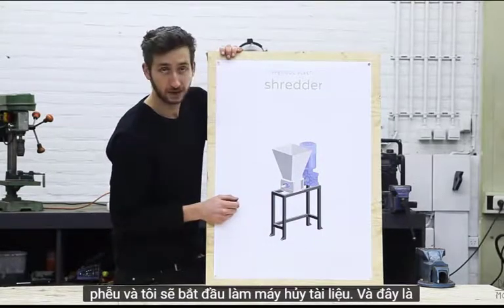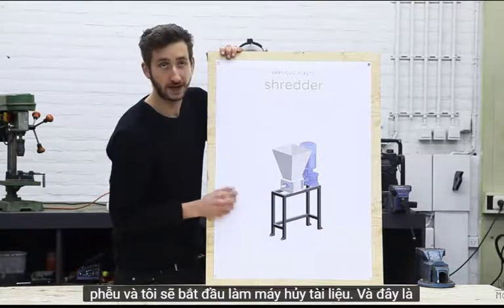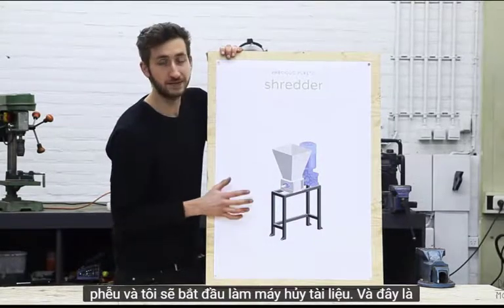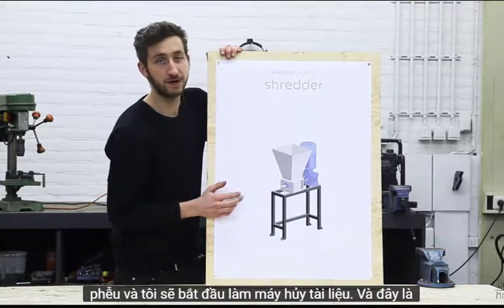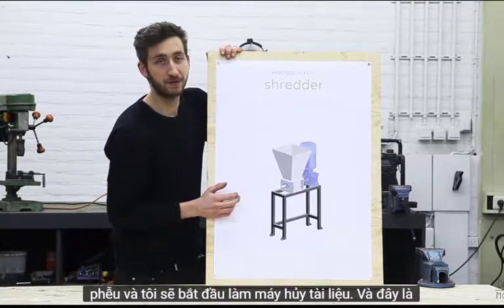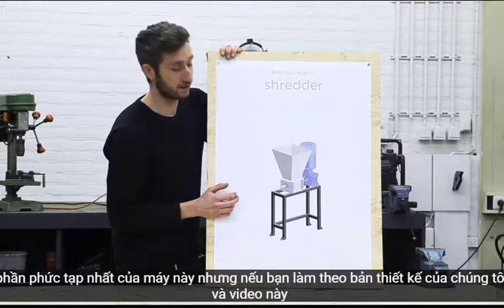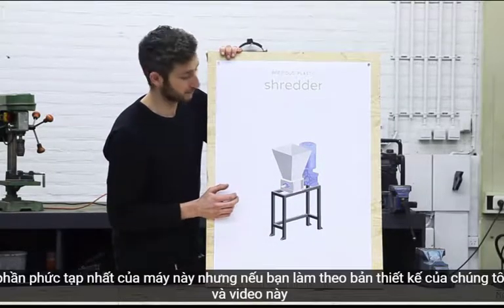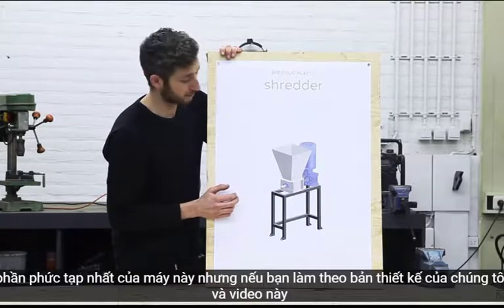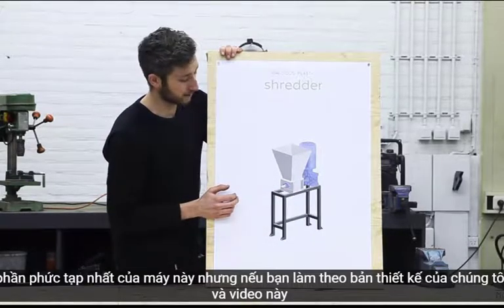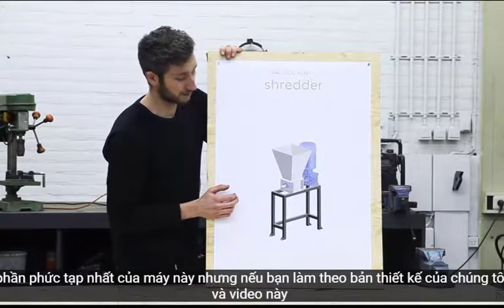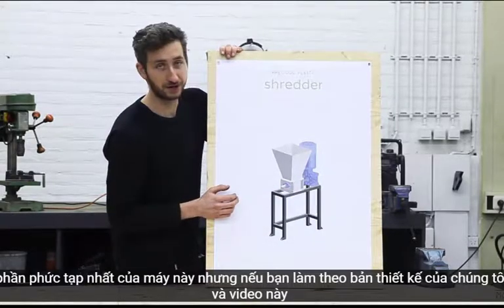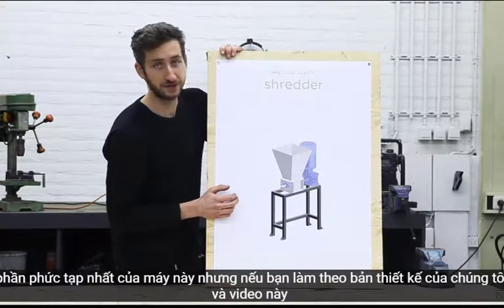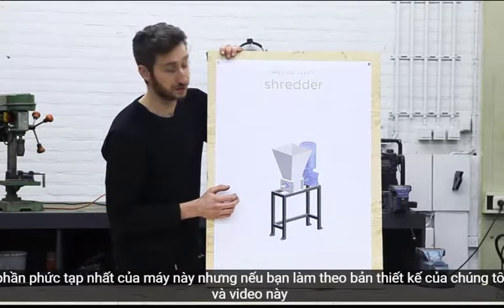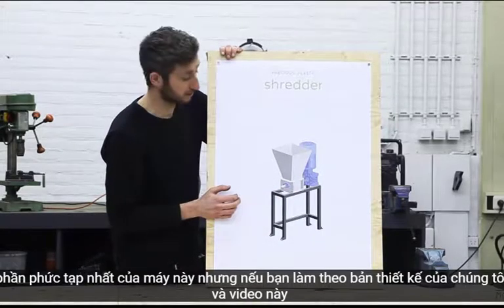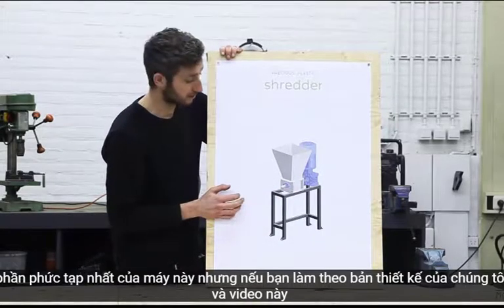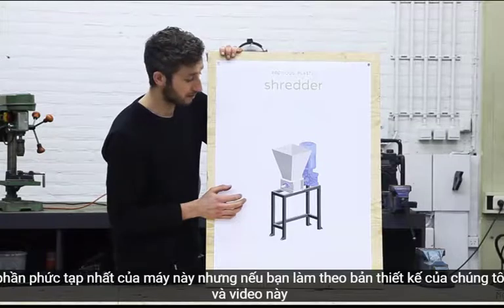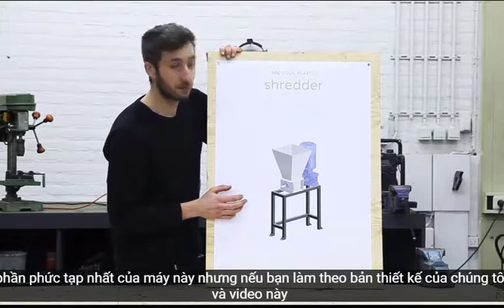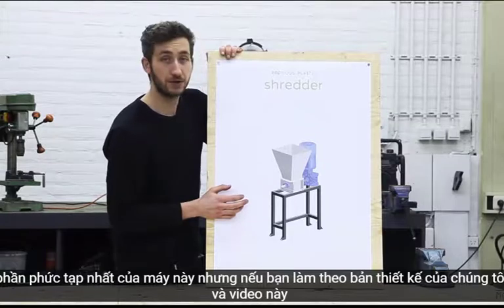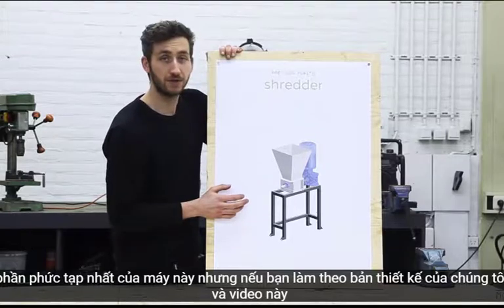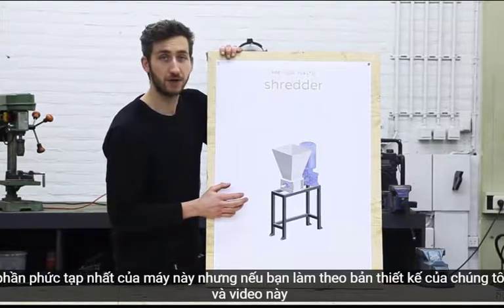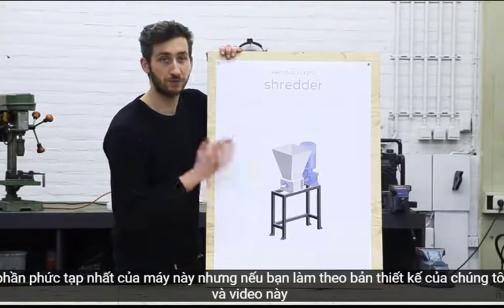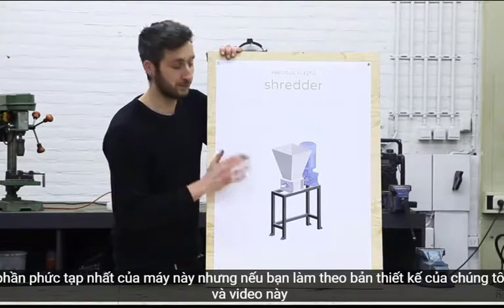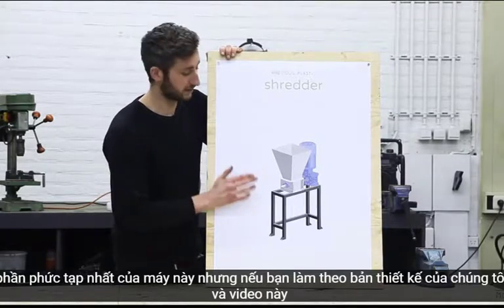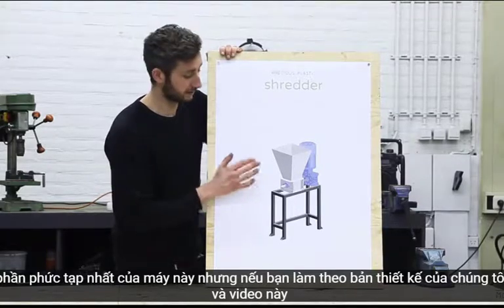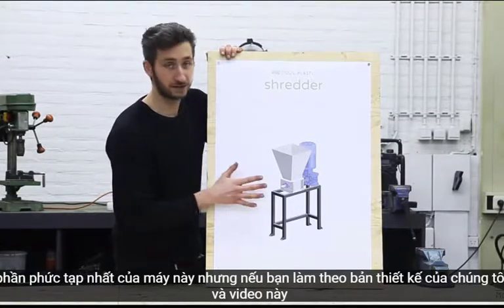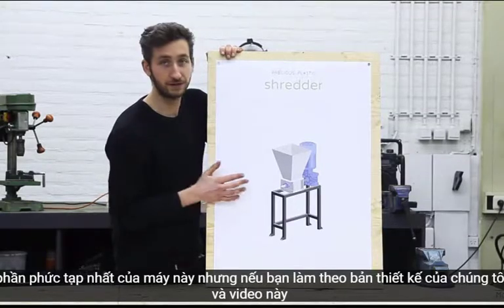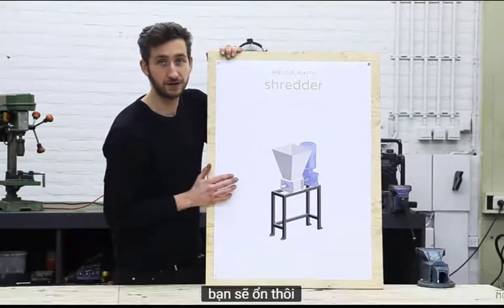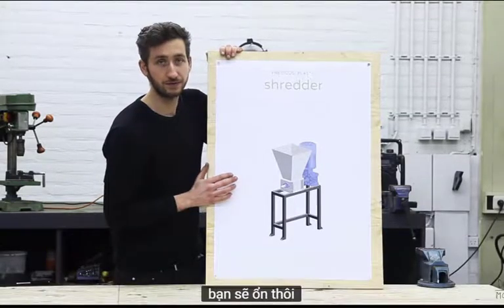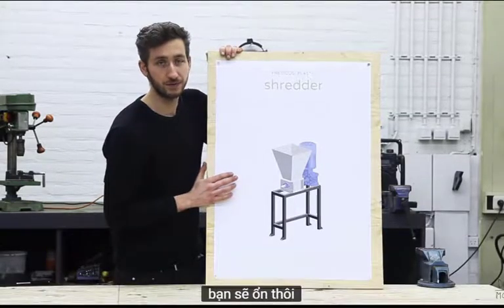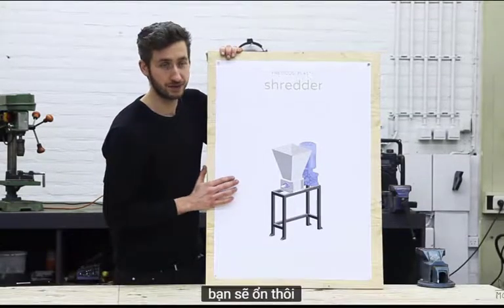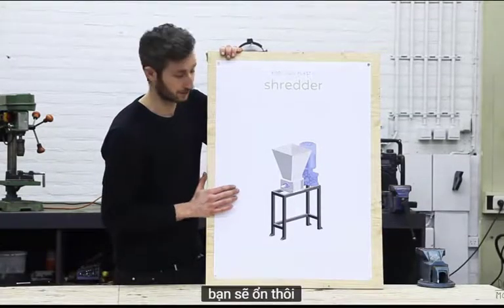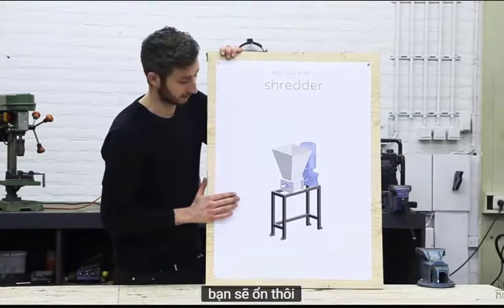This is by far the most complex part of this machine. We can follow our blueprints and this machine here, and we'll take it step by step.